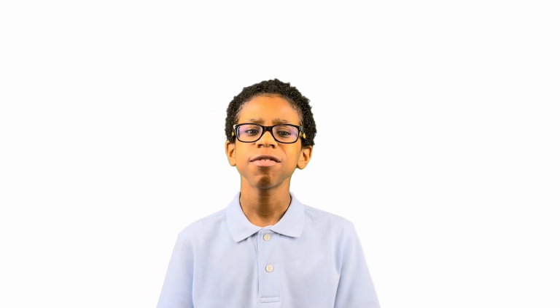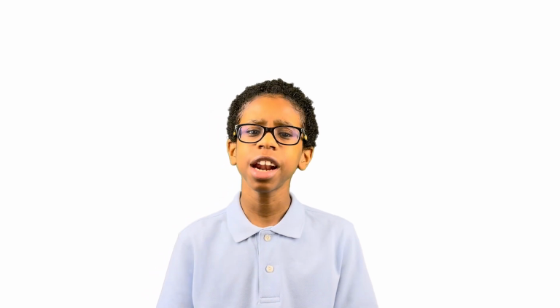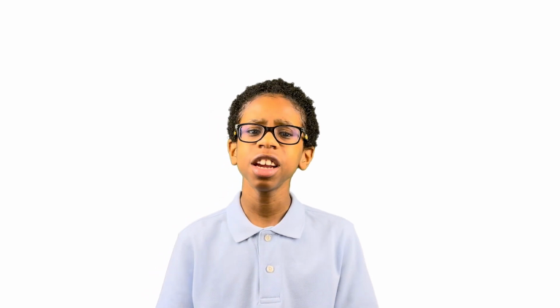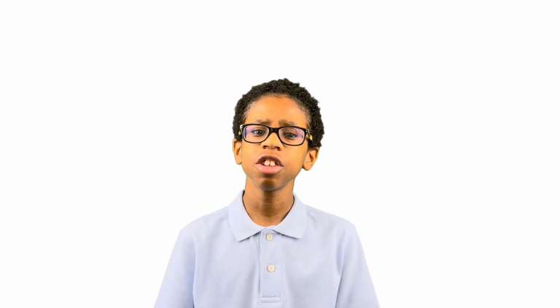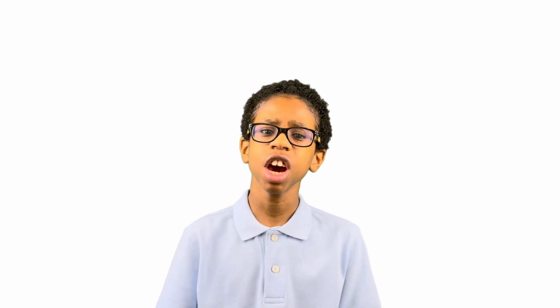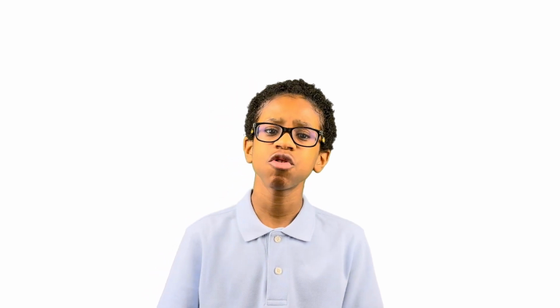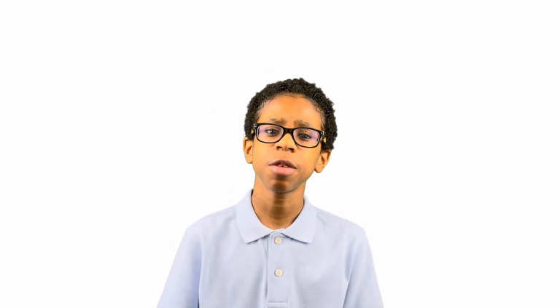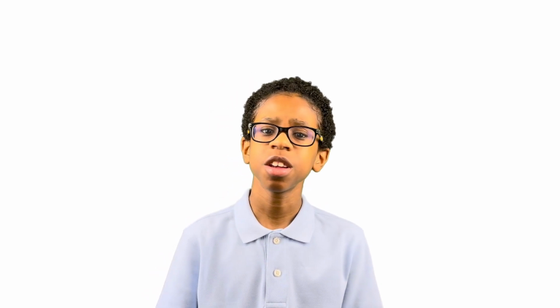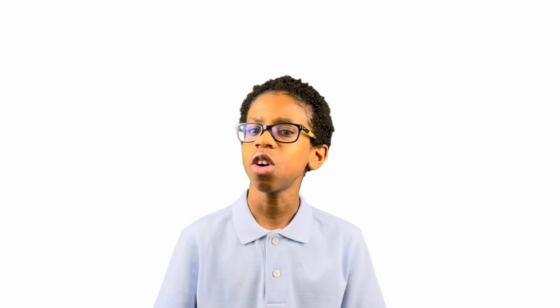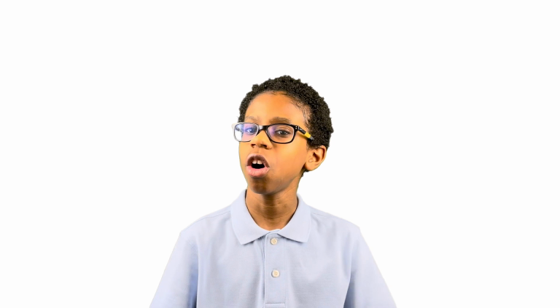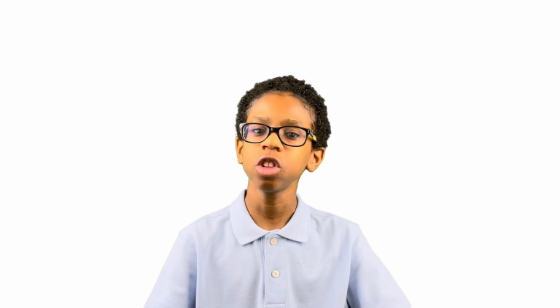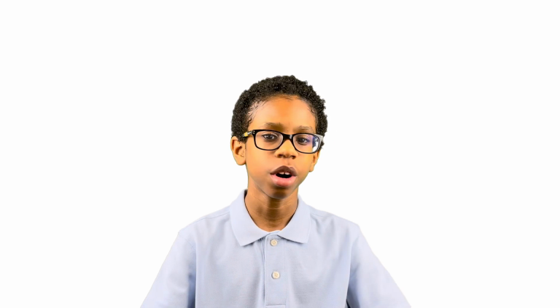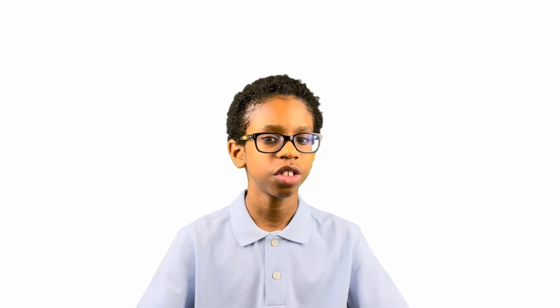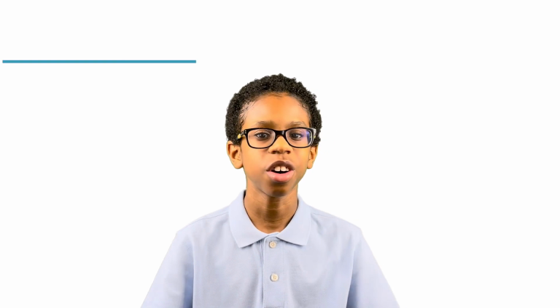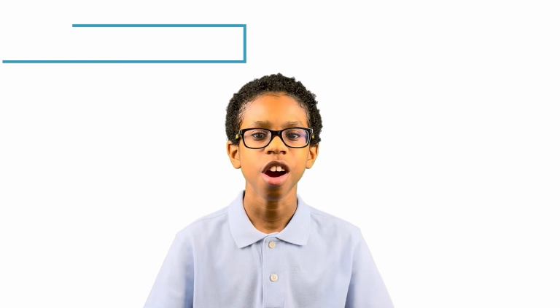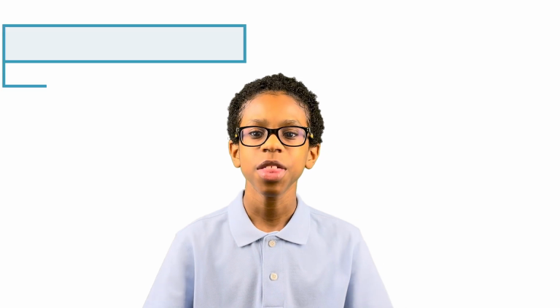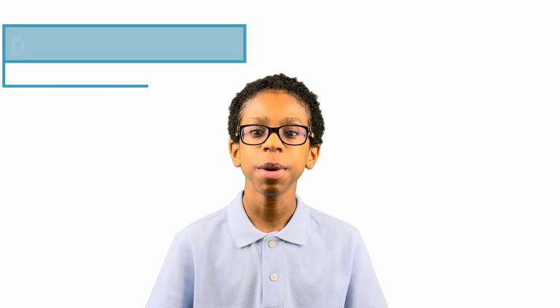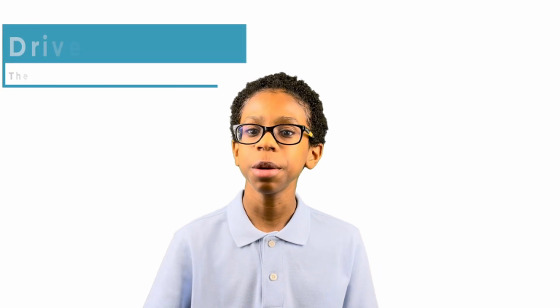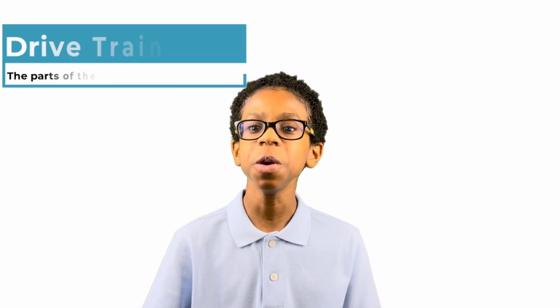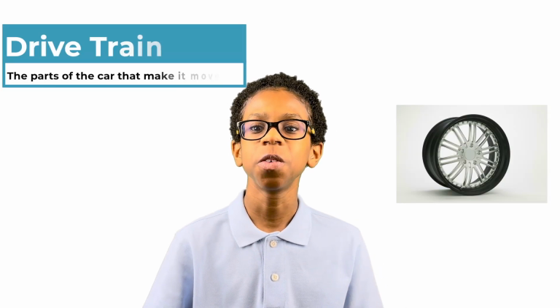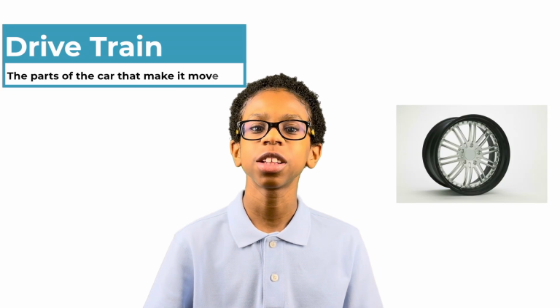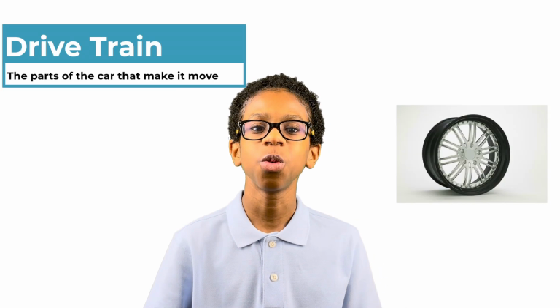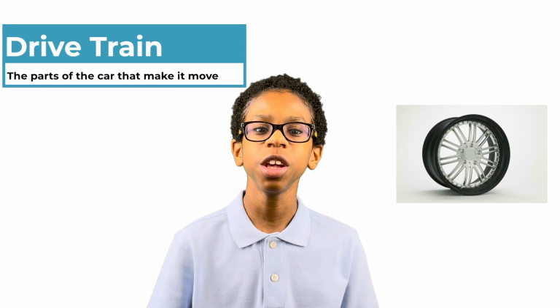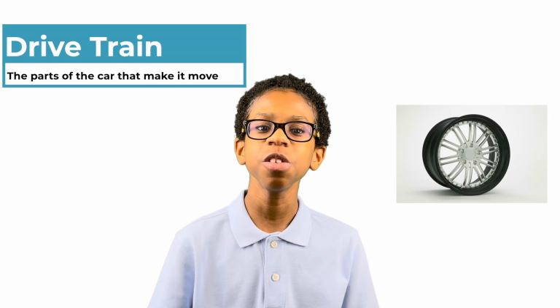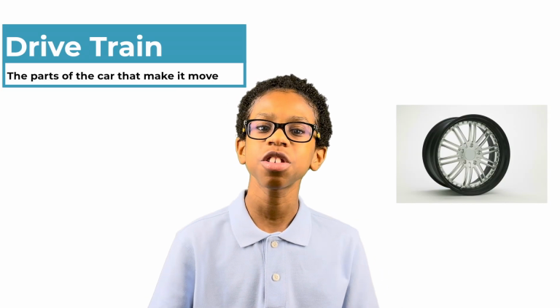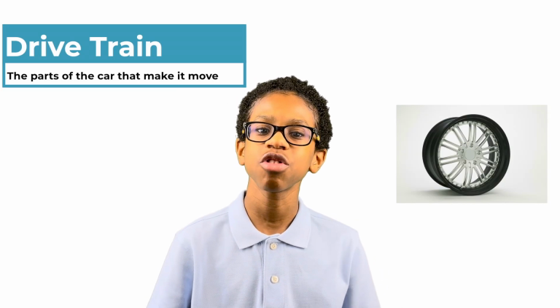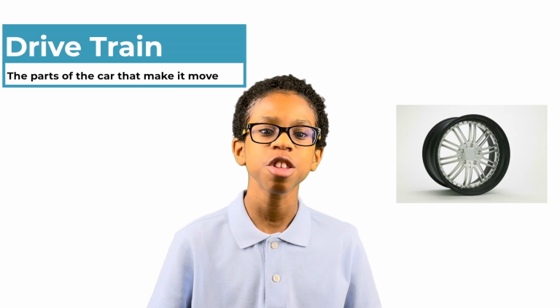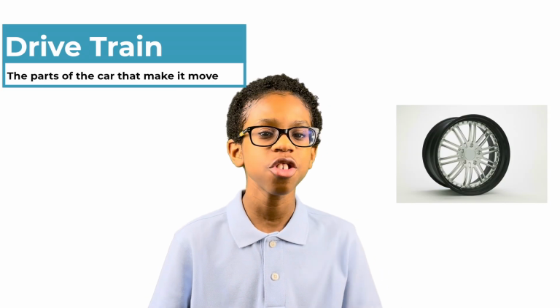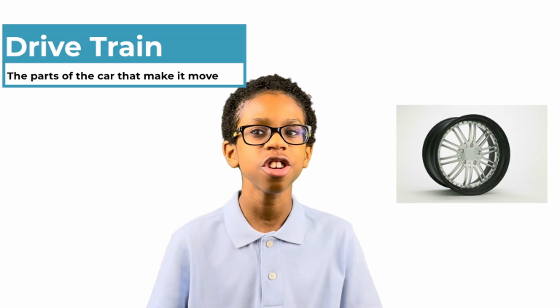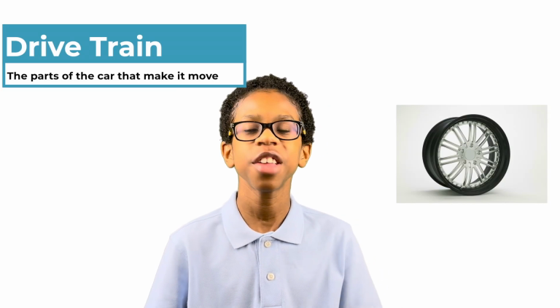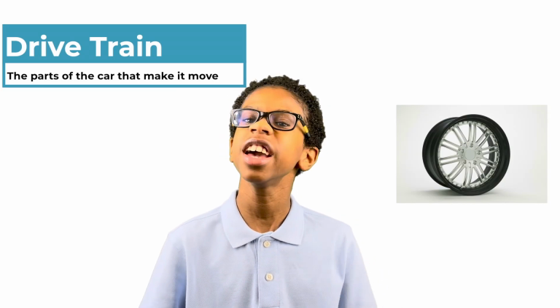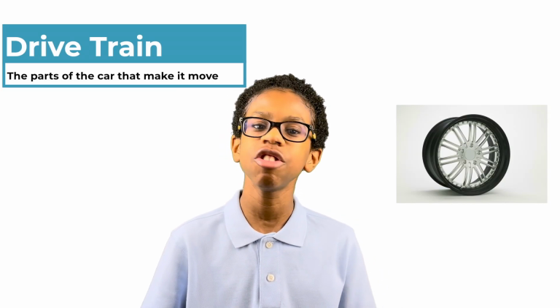Finally, the drive train is all the parts of the car that make it move, like the wheels, the transmission, and the engine.